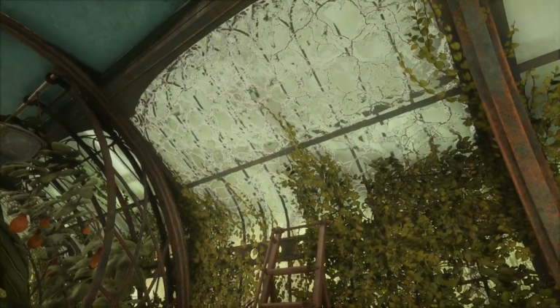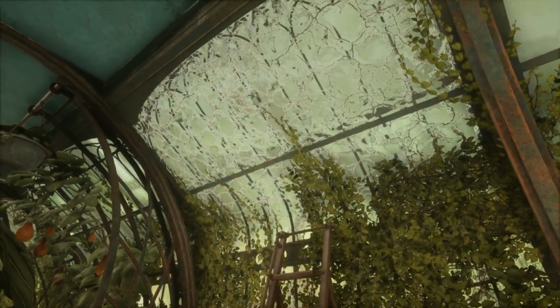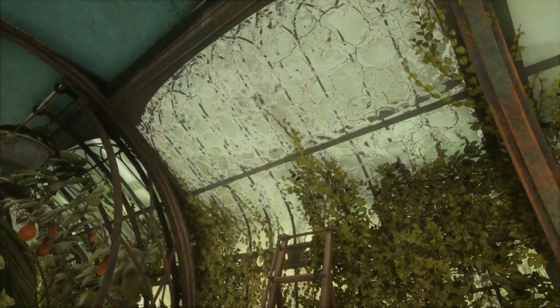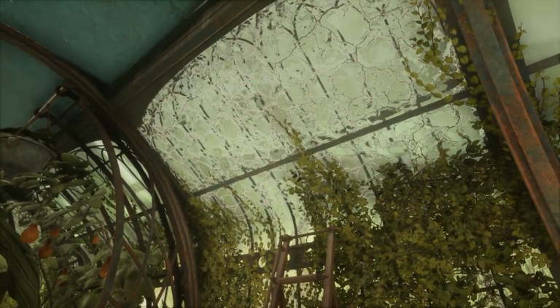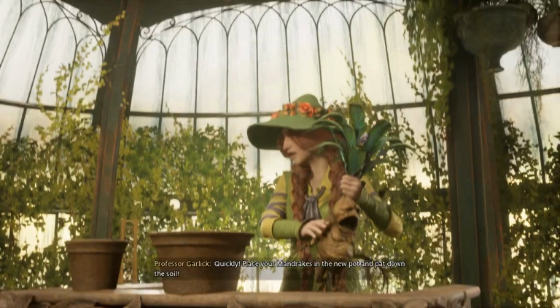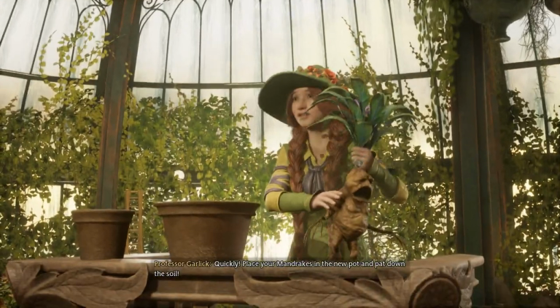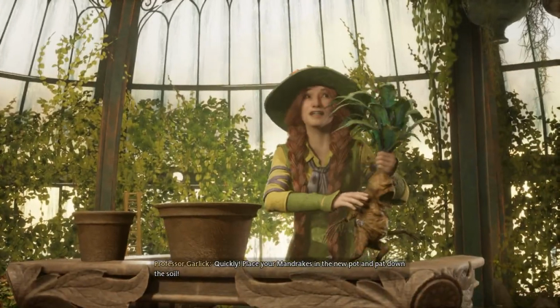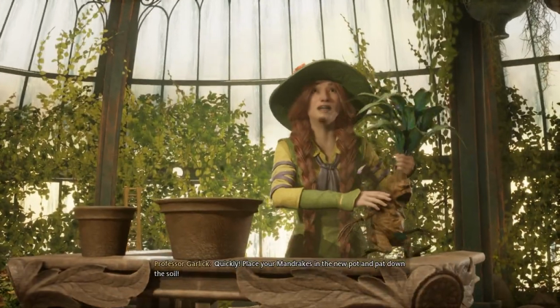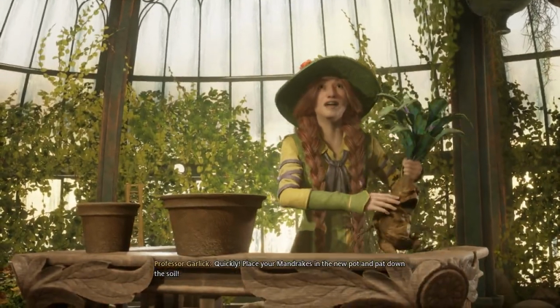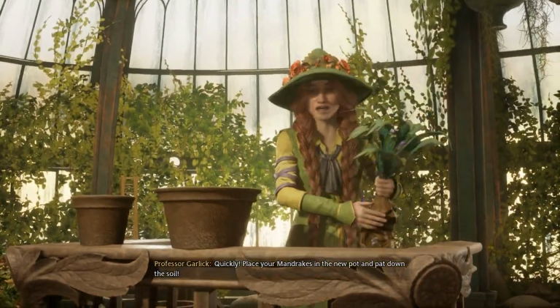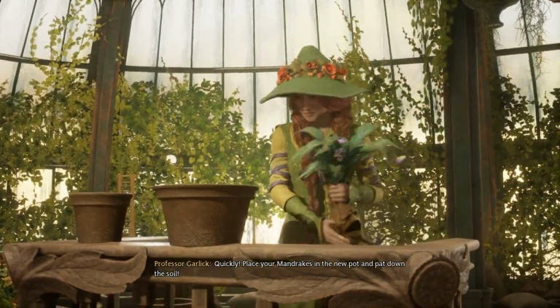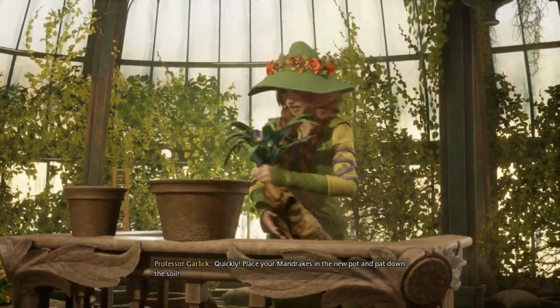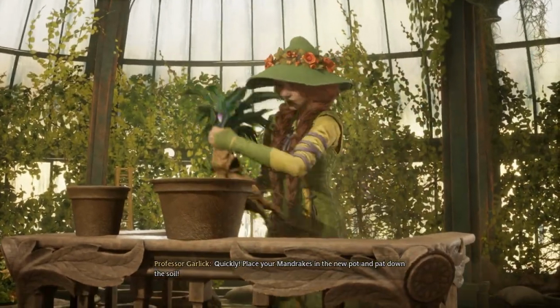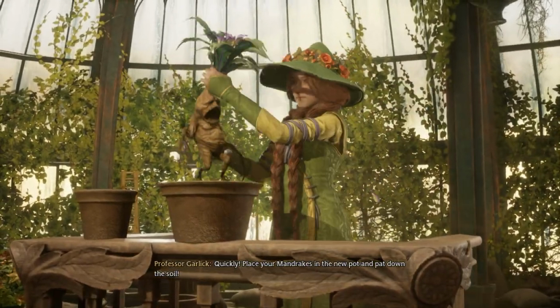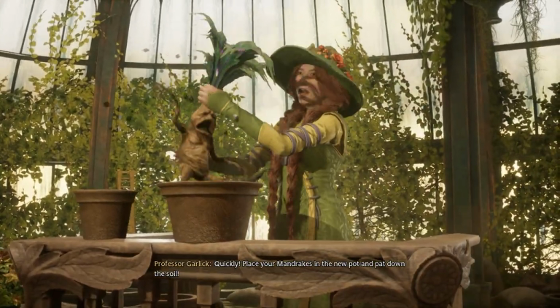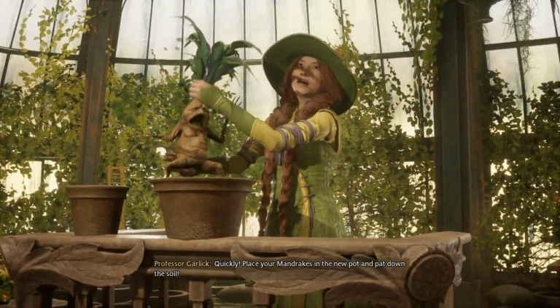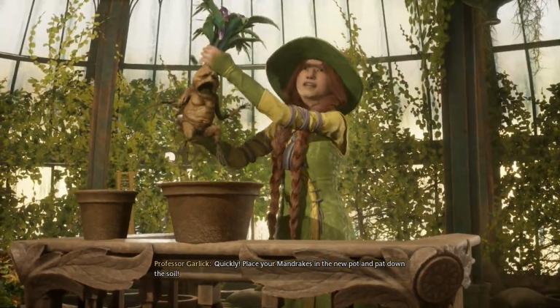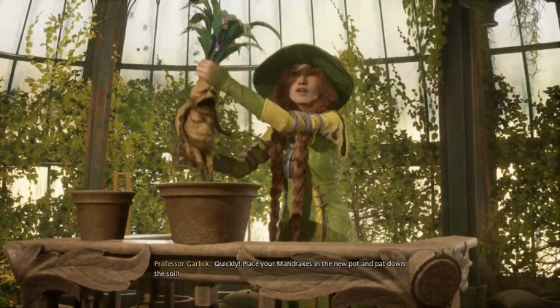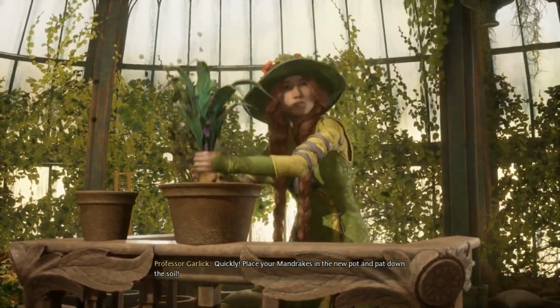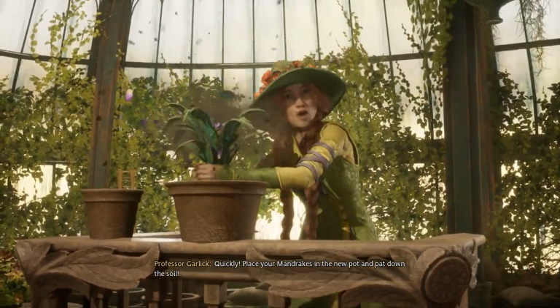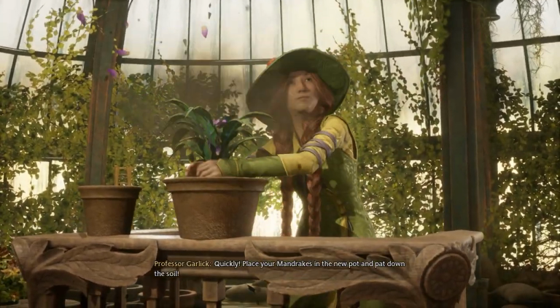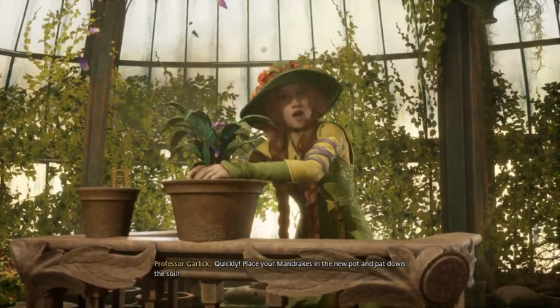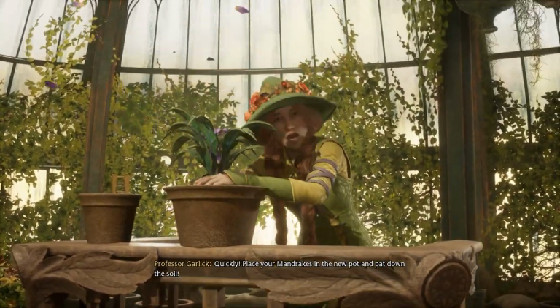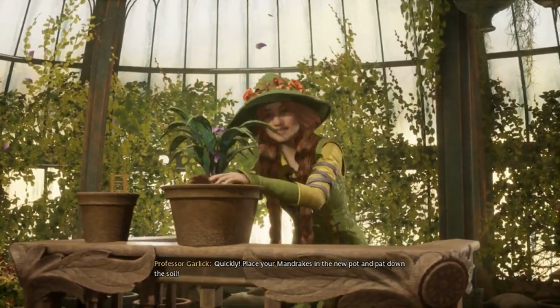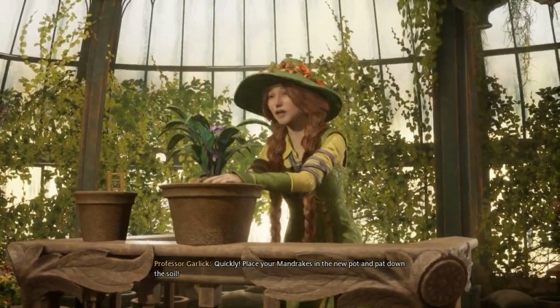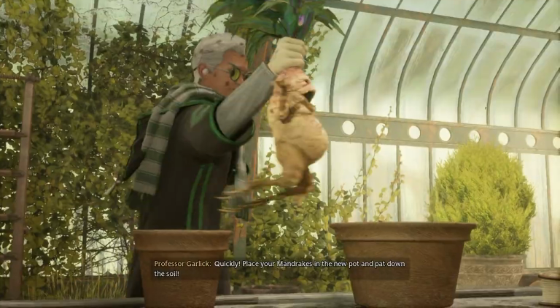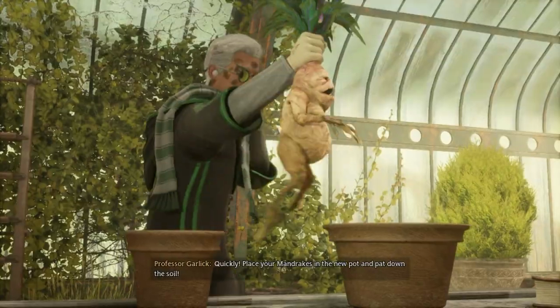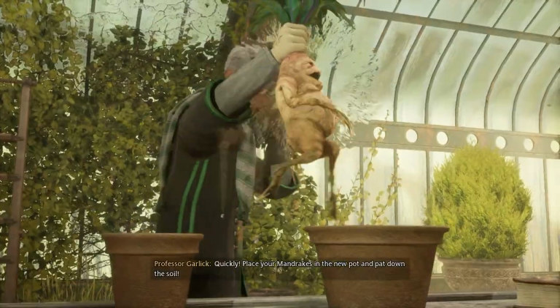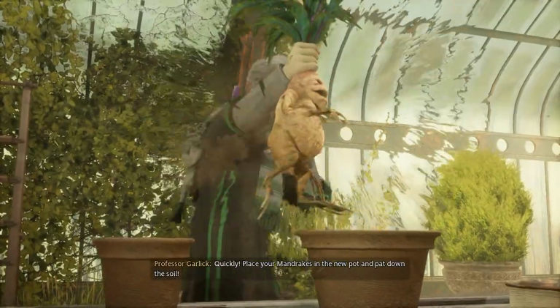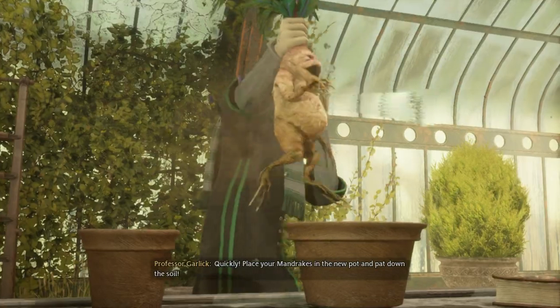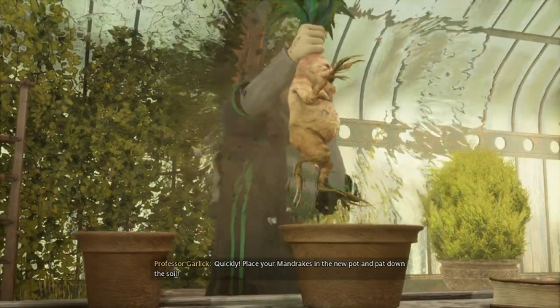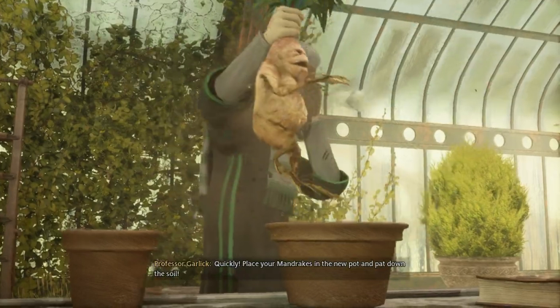All right, ladies and gentlemen — yes, we'll try to protect our shoulders.